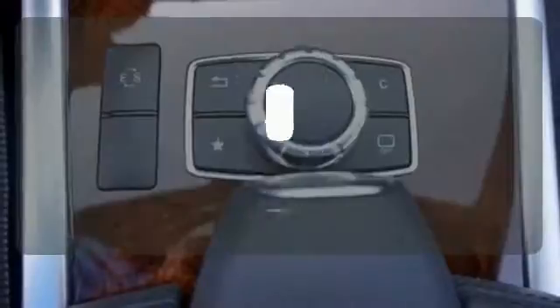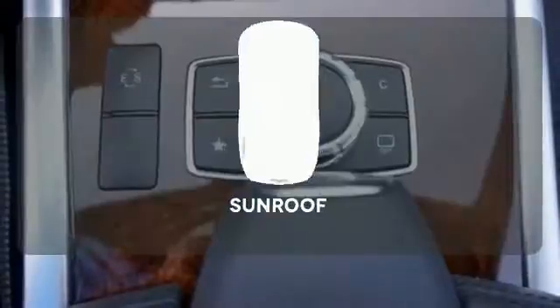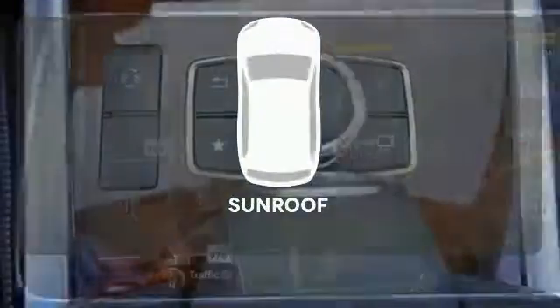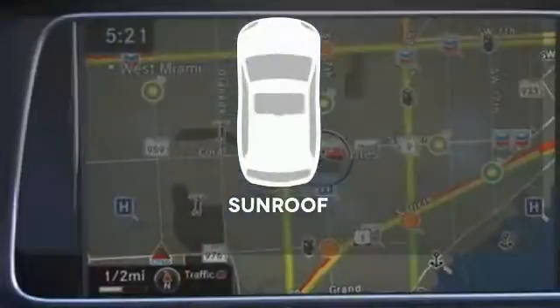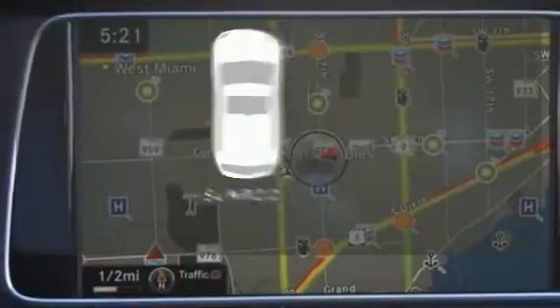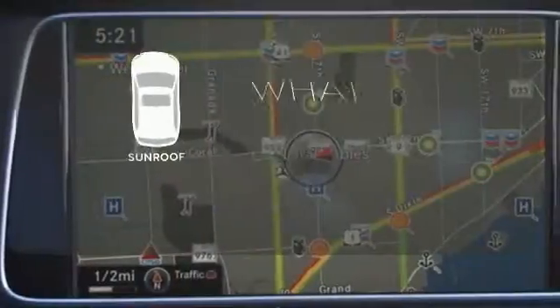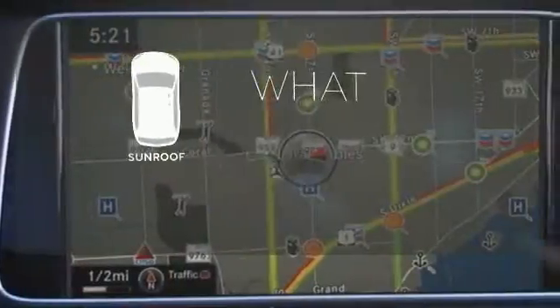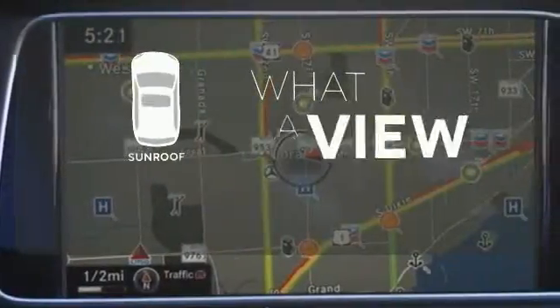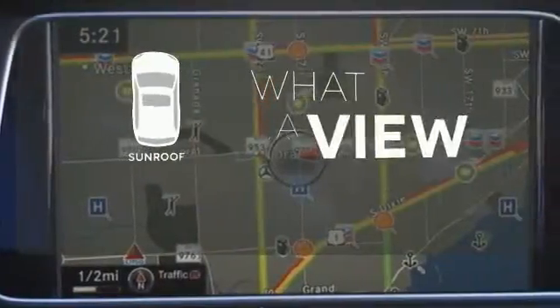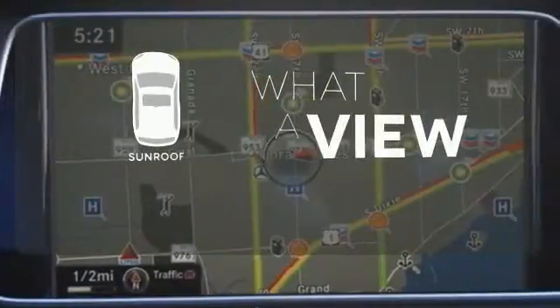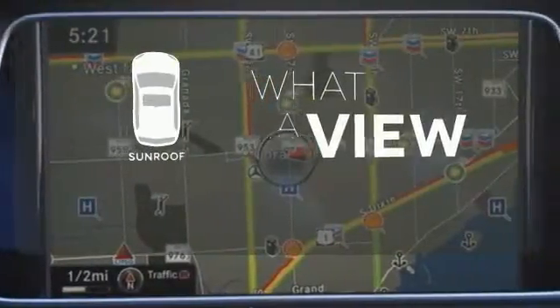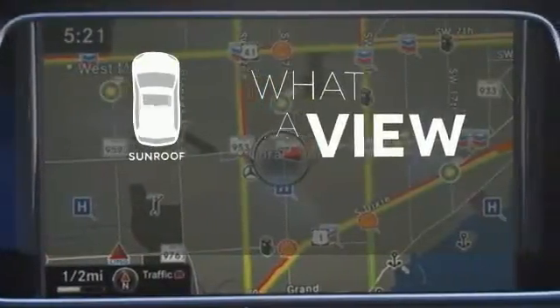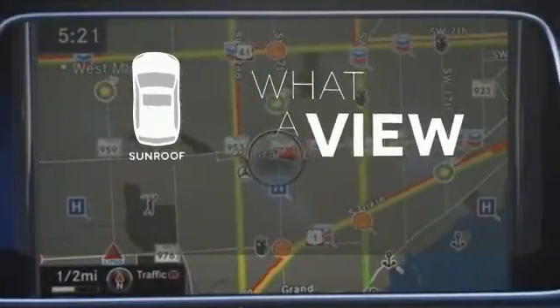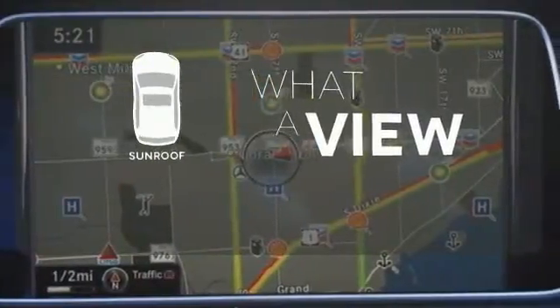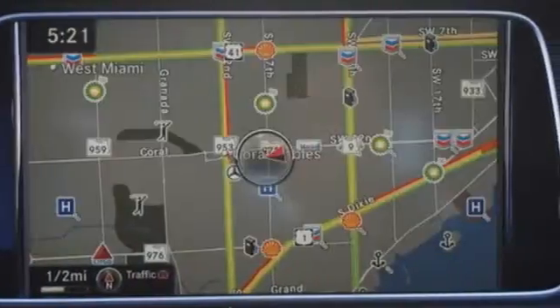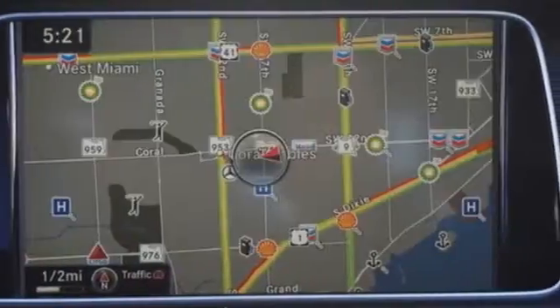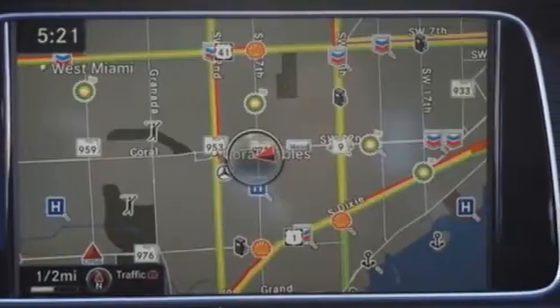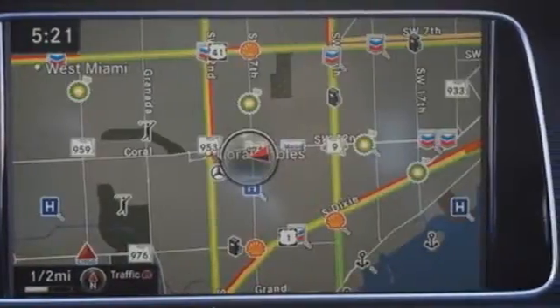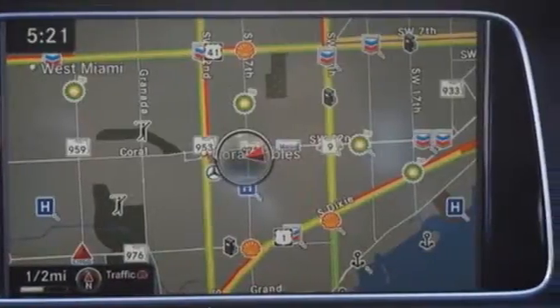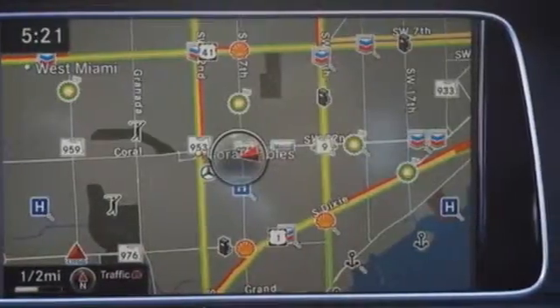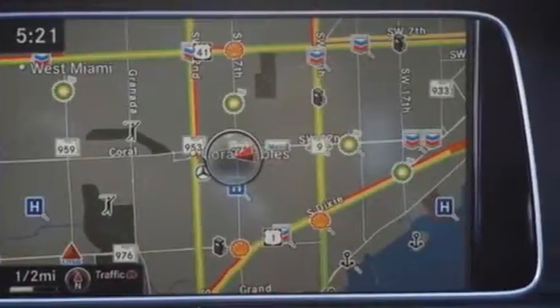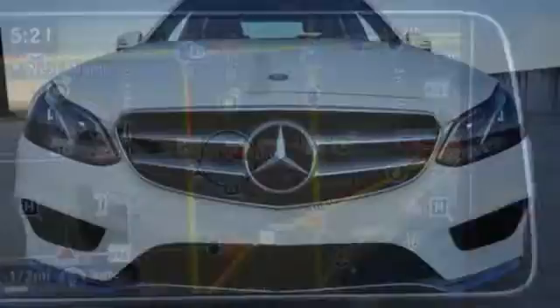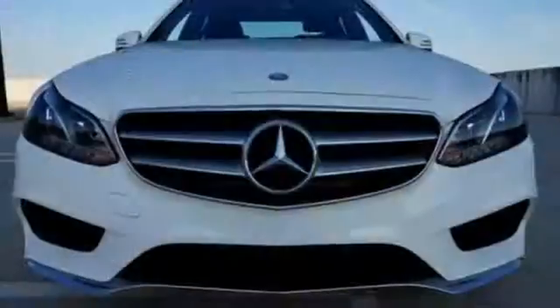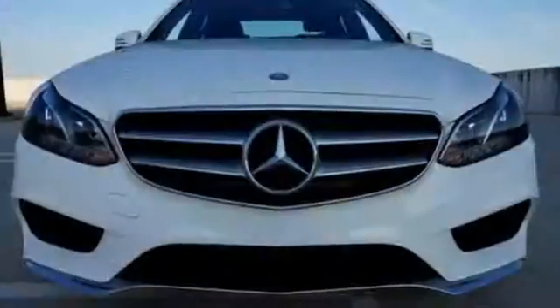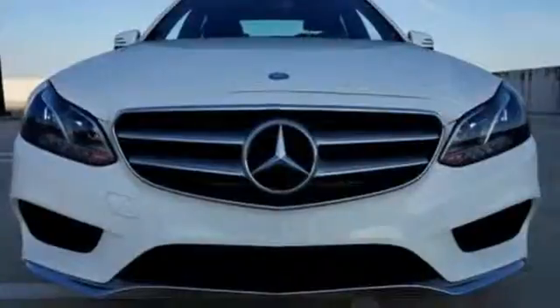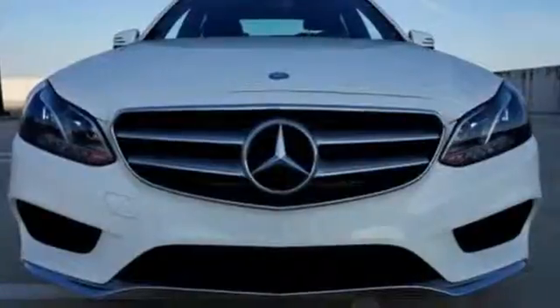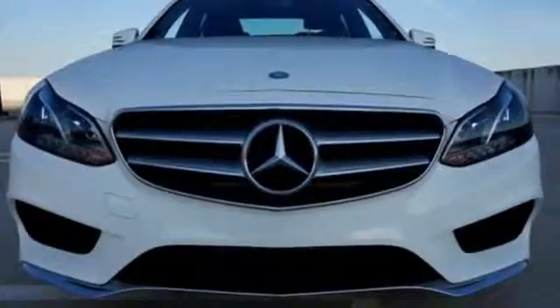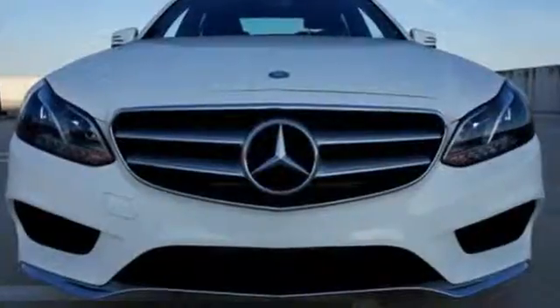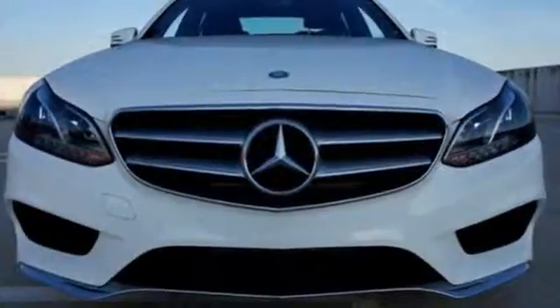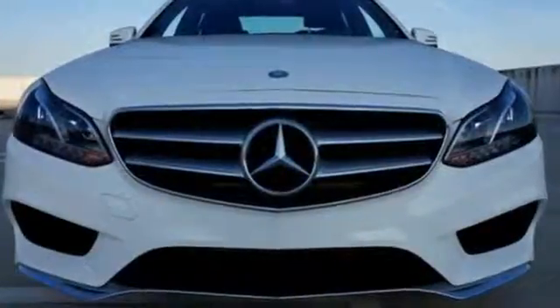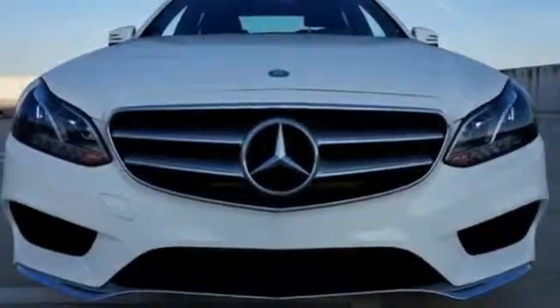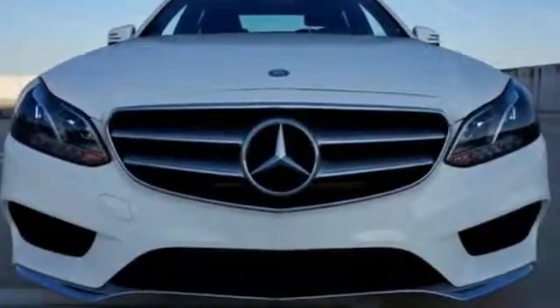The sunroof gives you fresh air for your drive. Are you ready to be instantly recognized? Drive this E-Class home today.